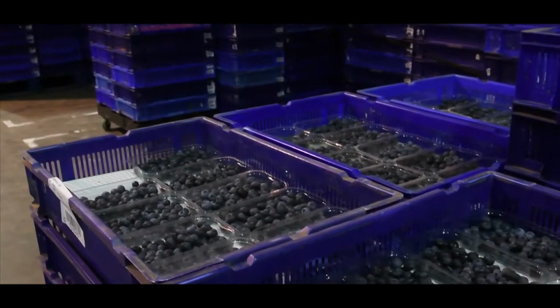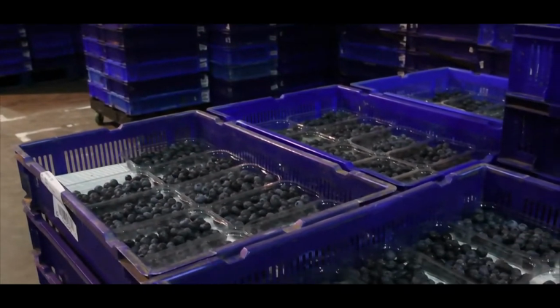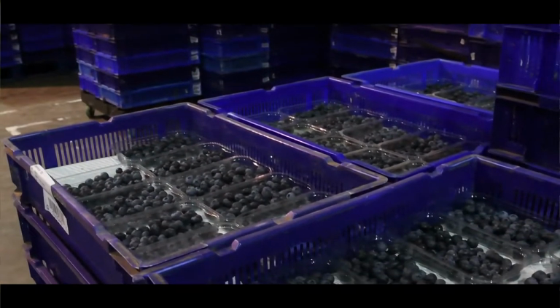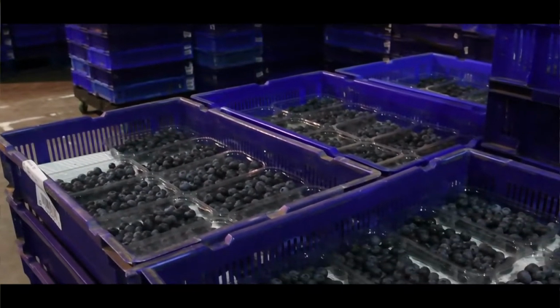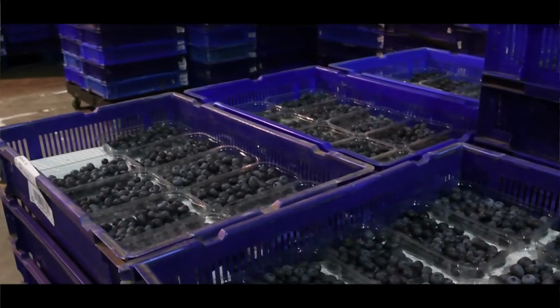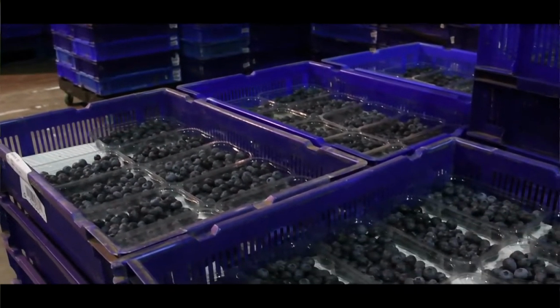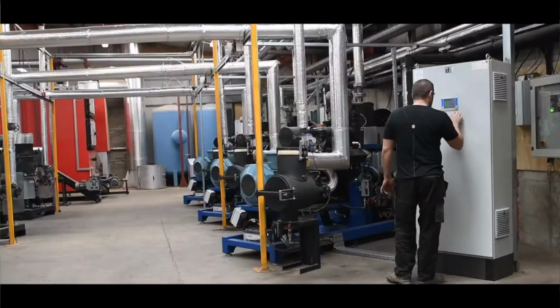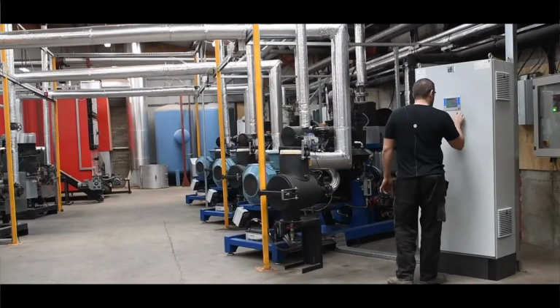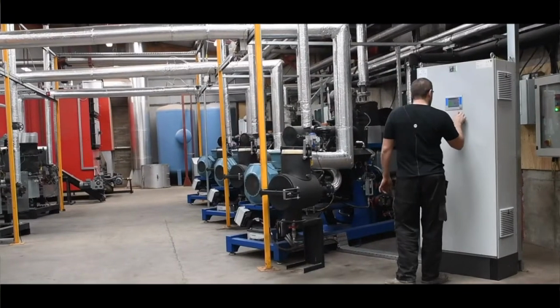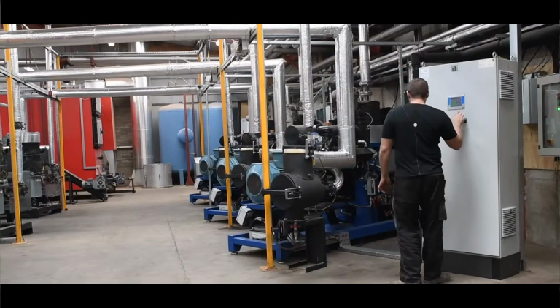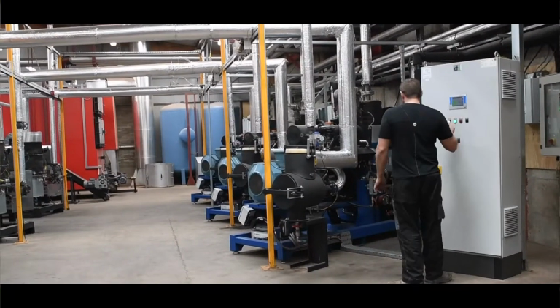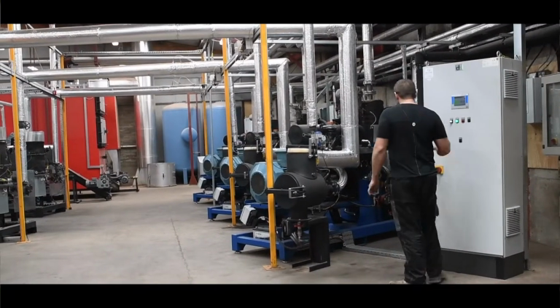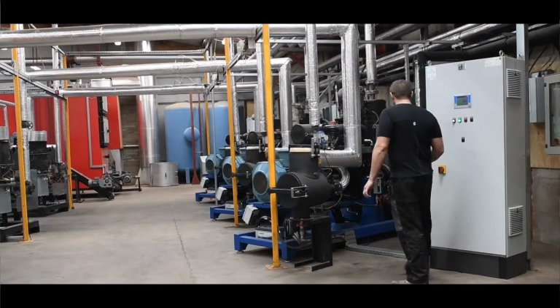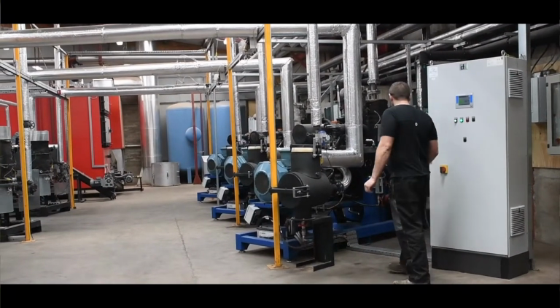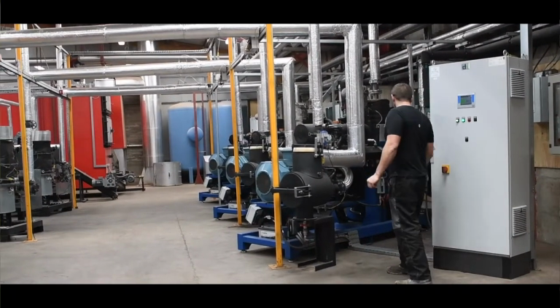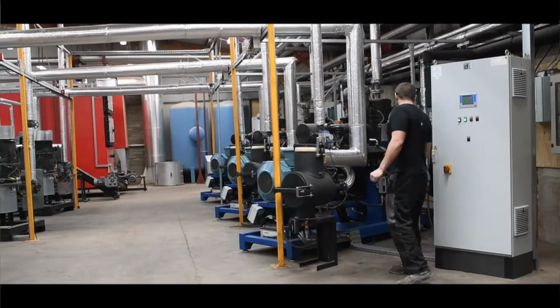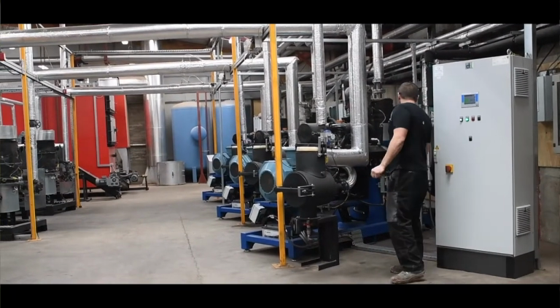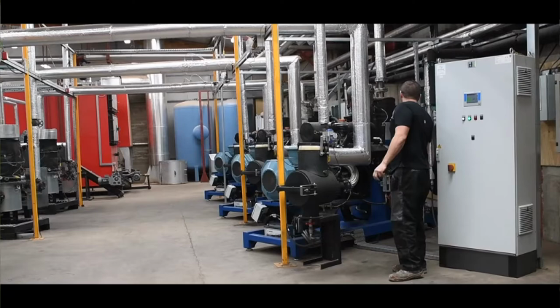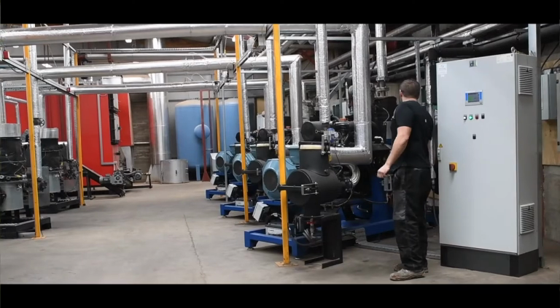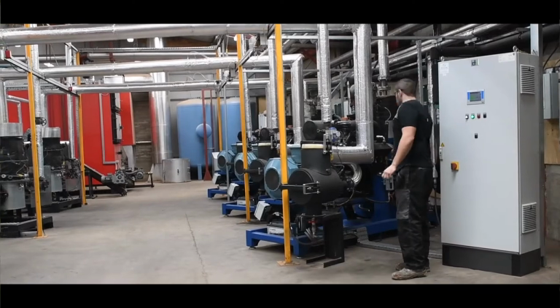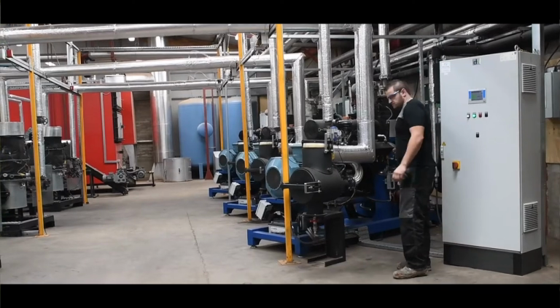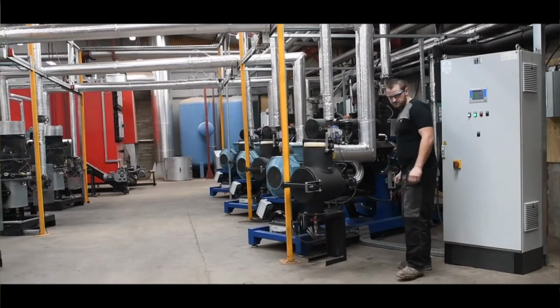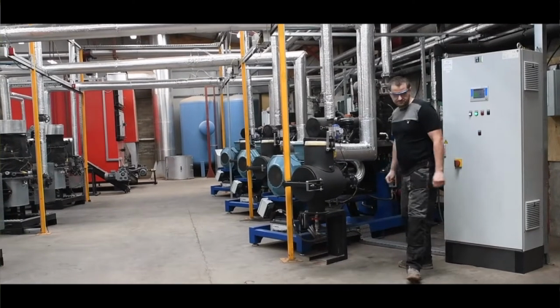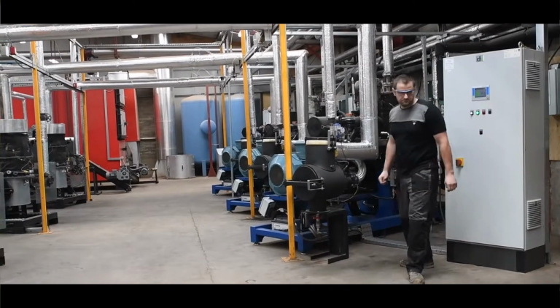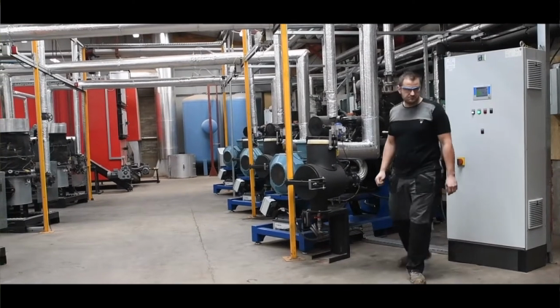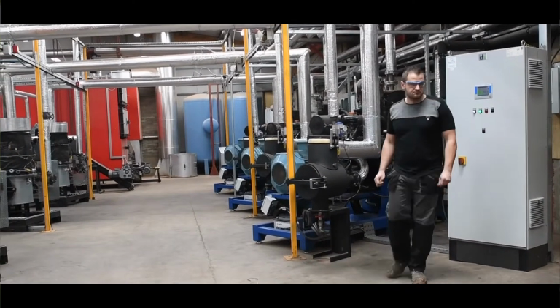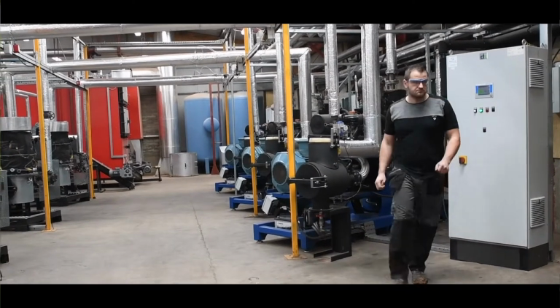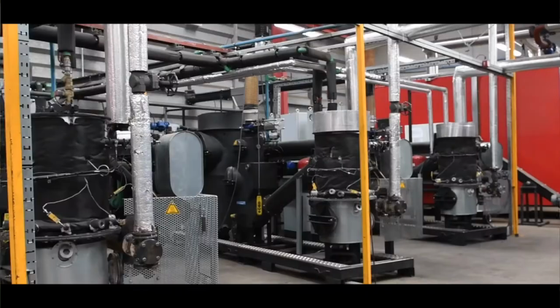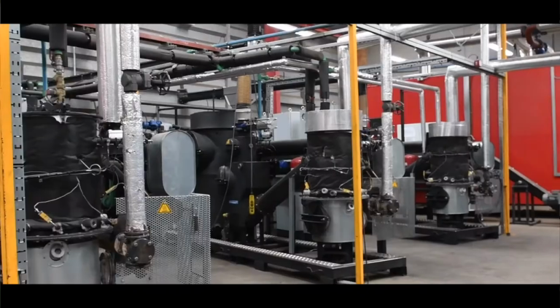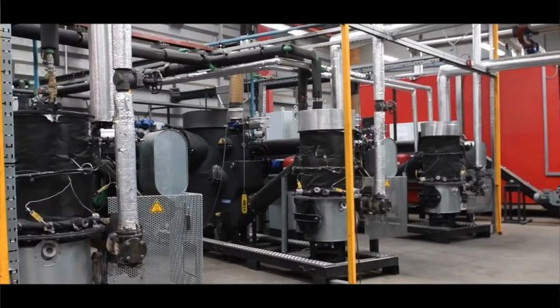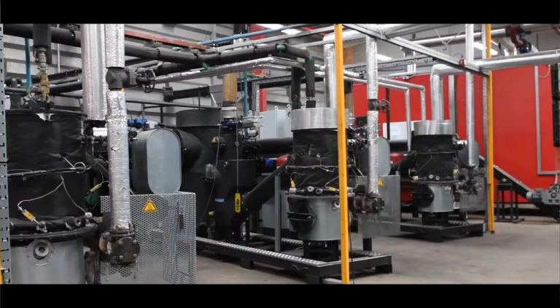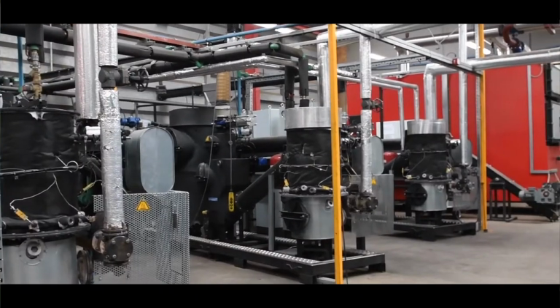We then developed the energy centre in 2015, which was completed in 2016.